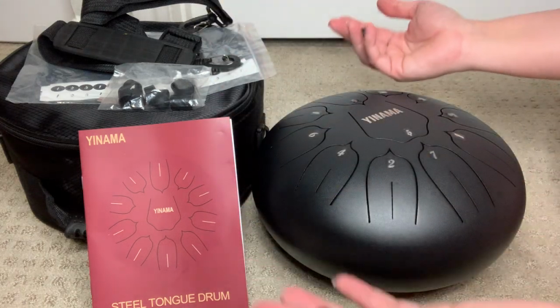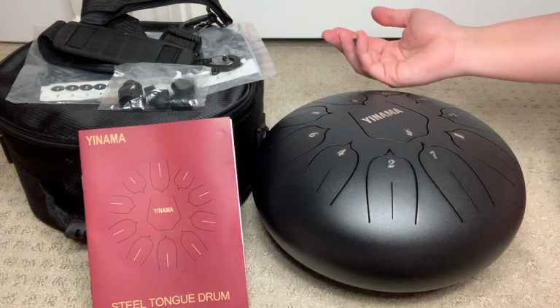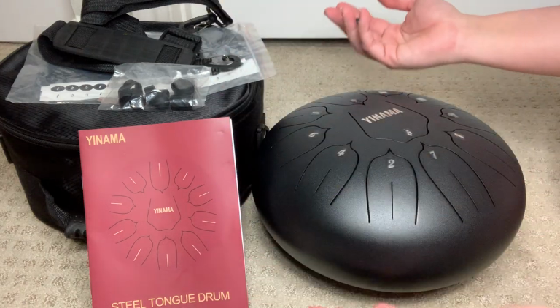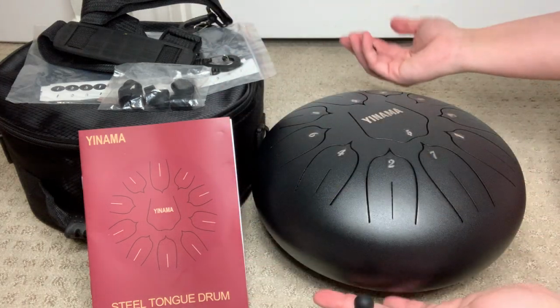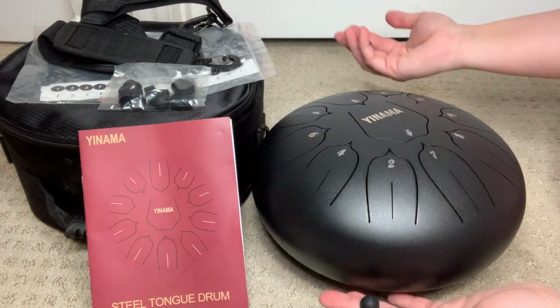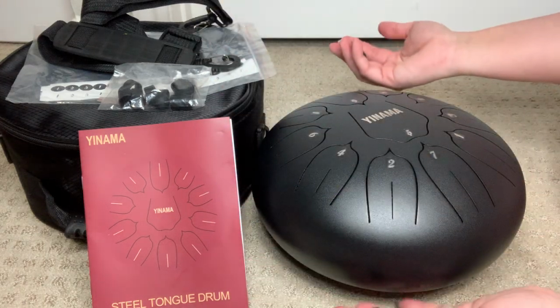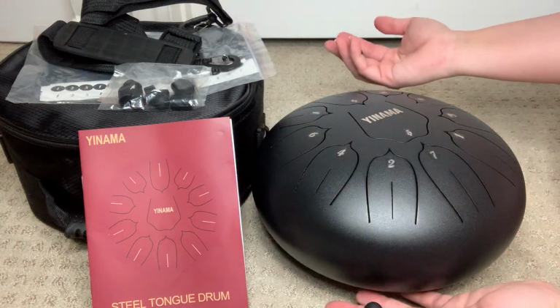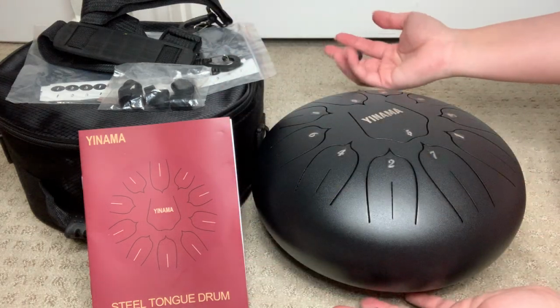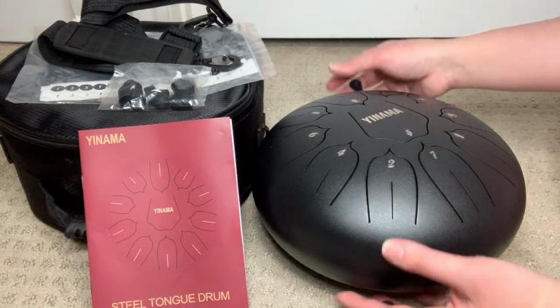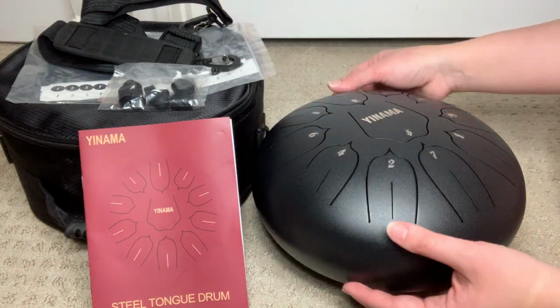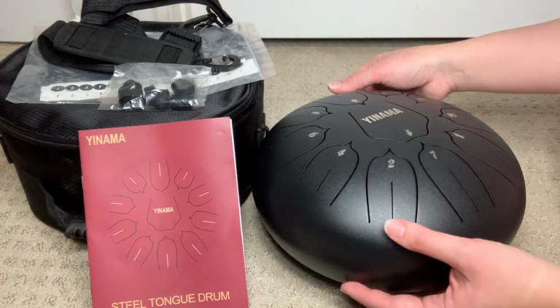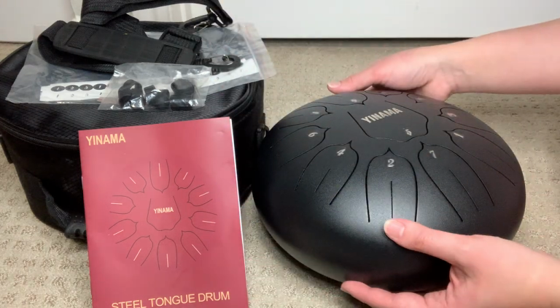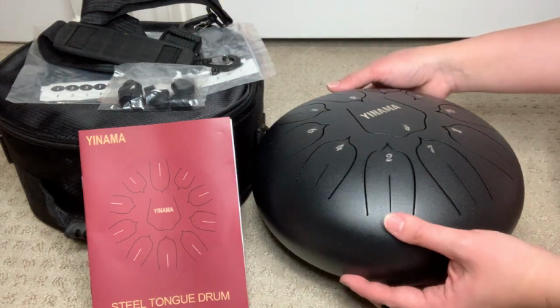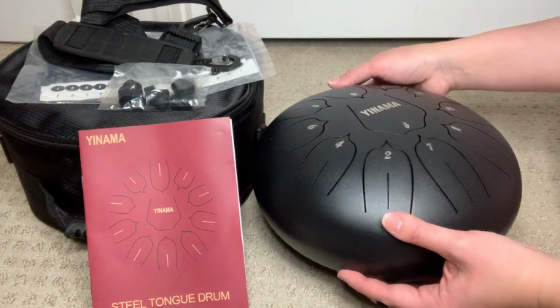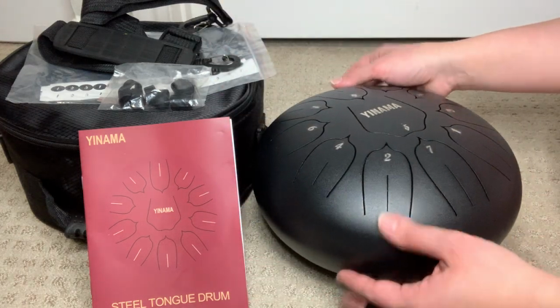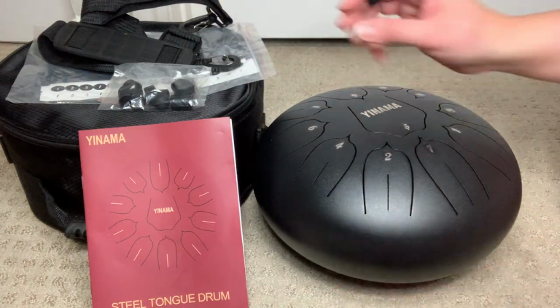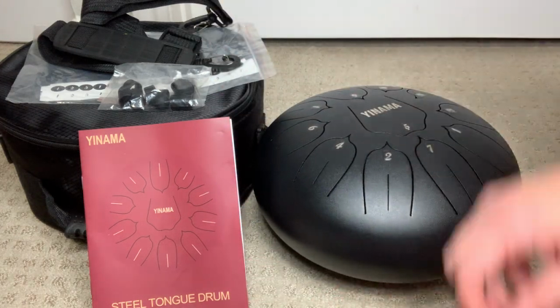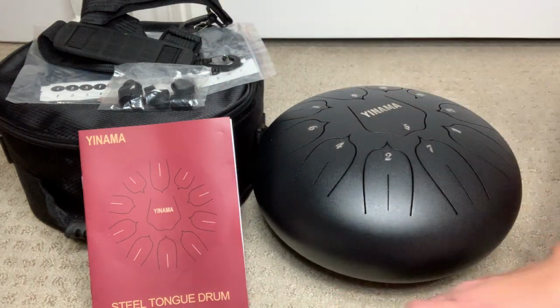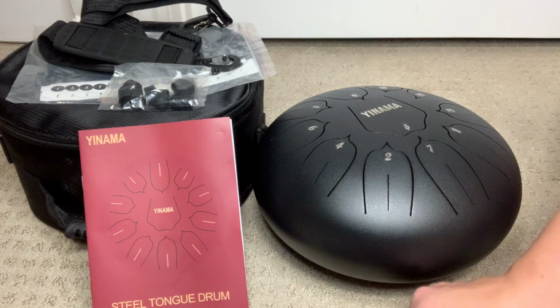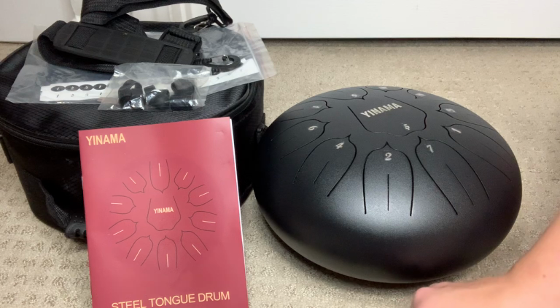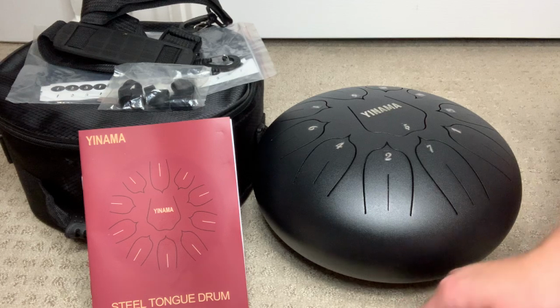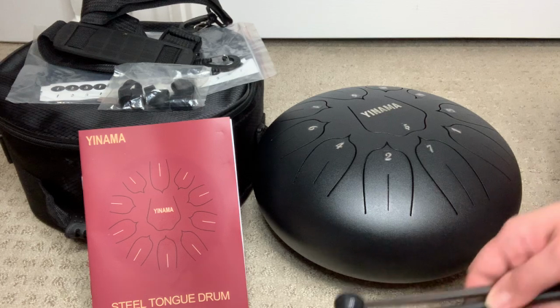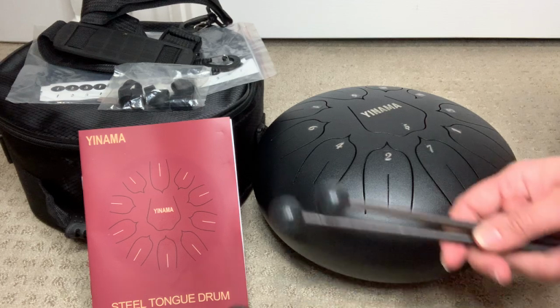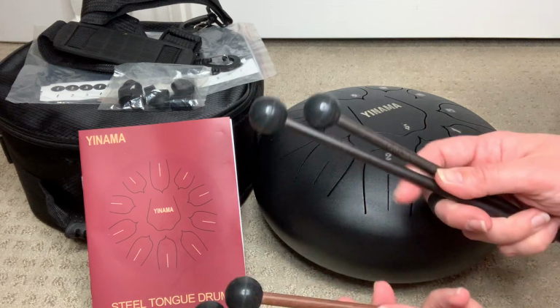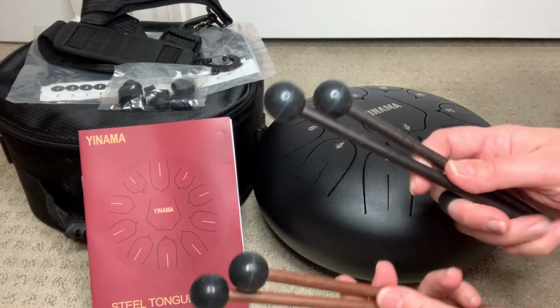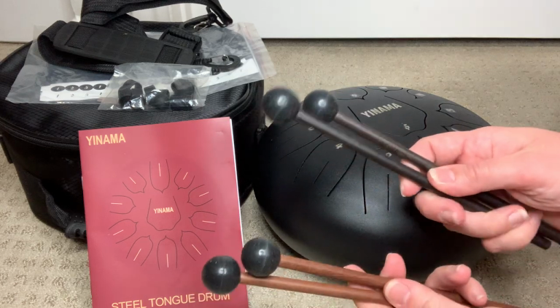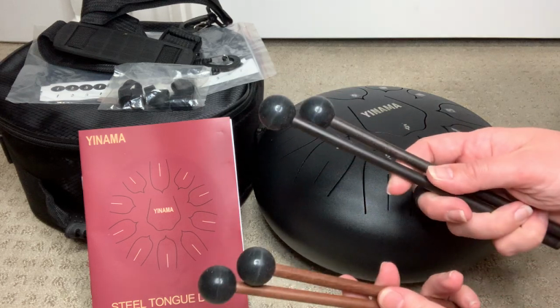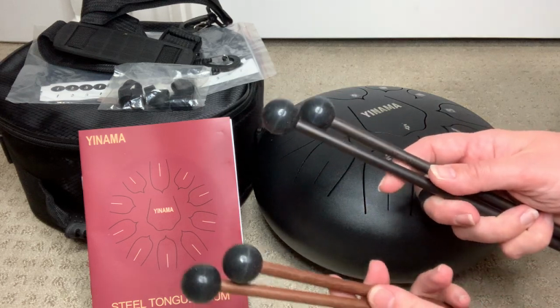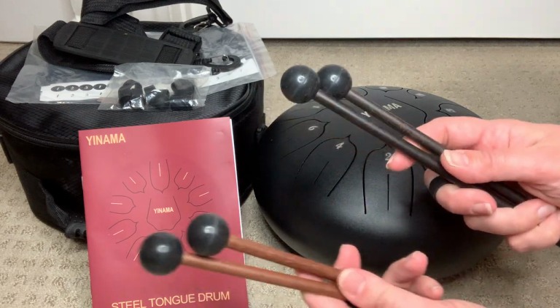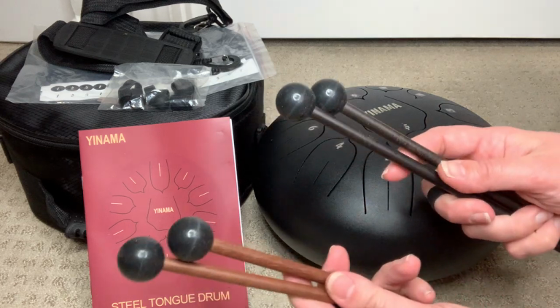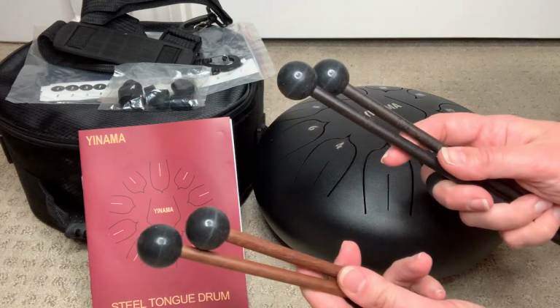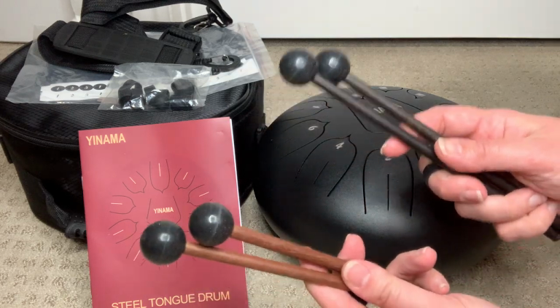But with the picks, this is kind of what it sounds like — a nice, calm, soothing type of sound.